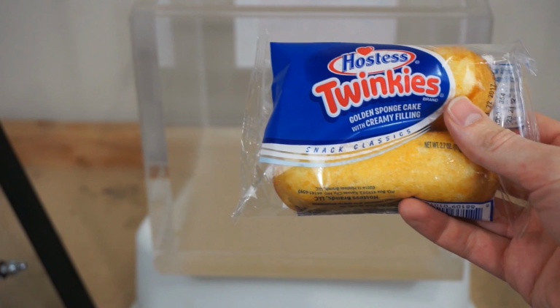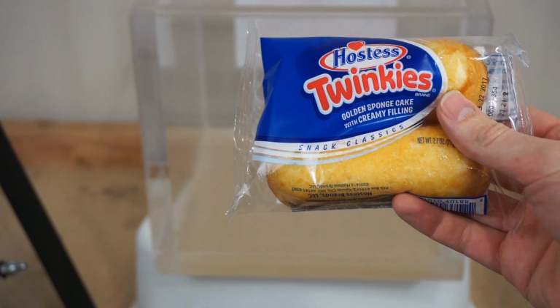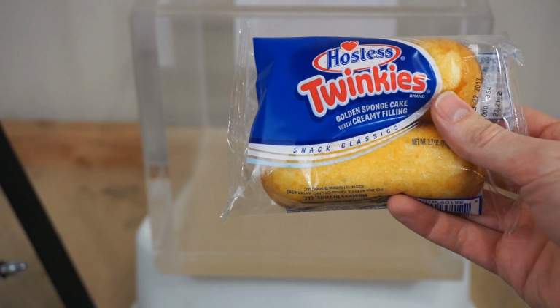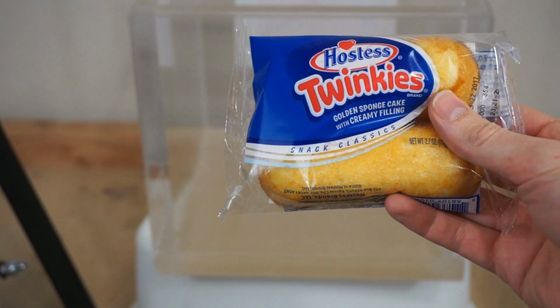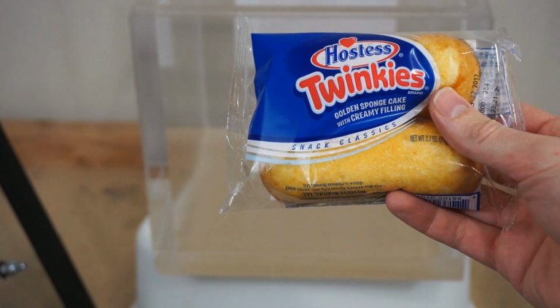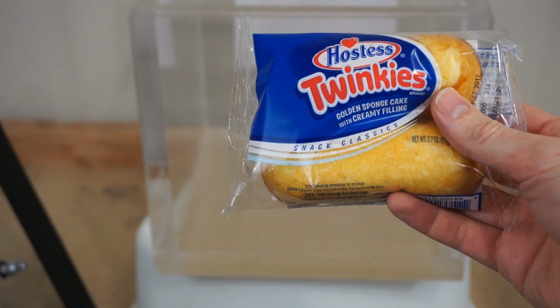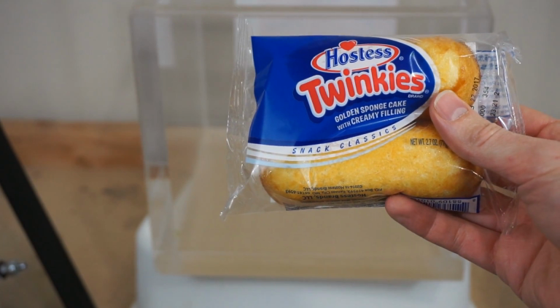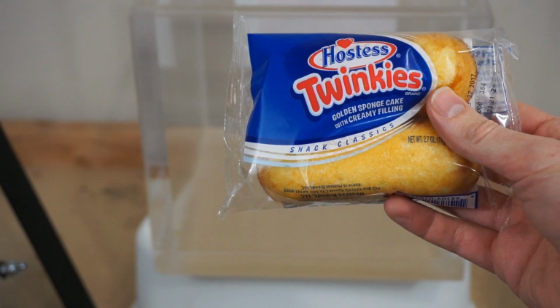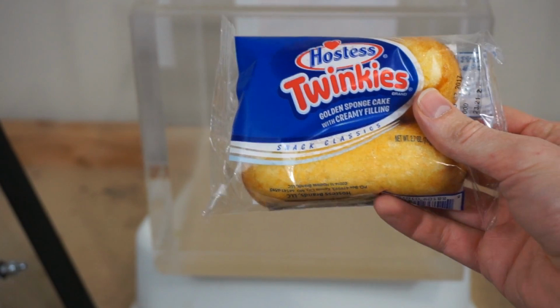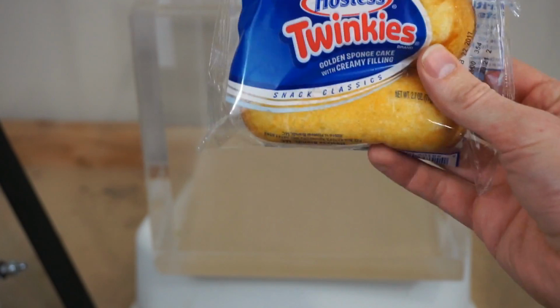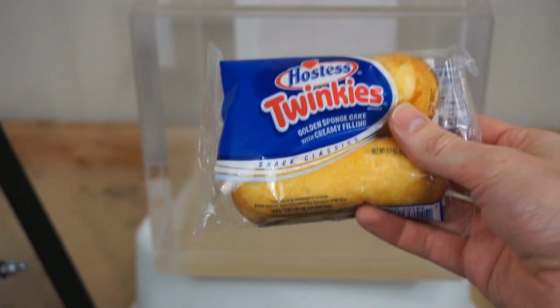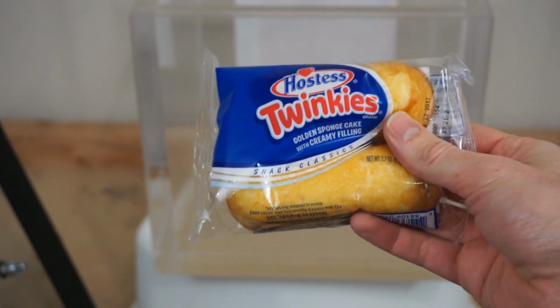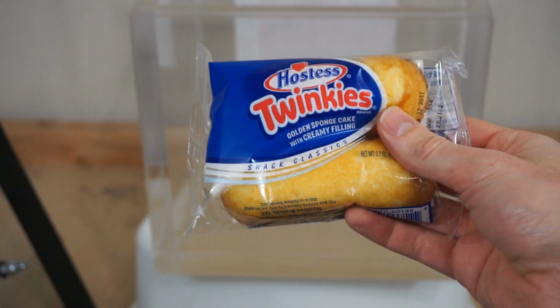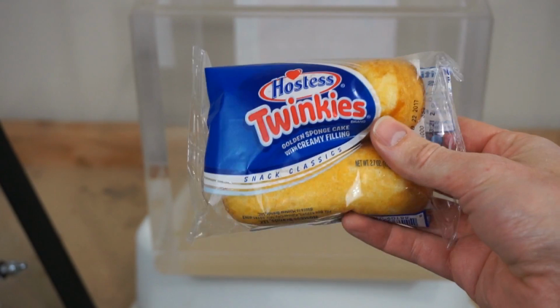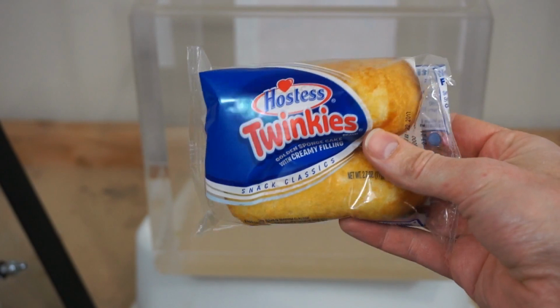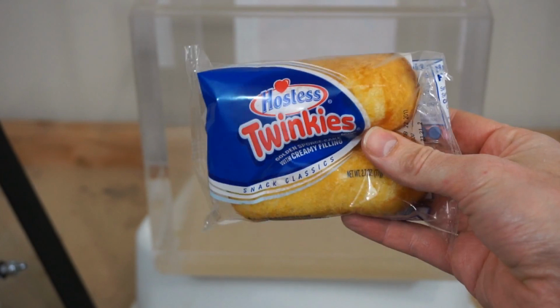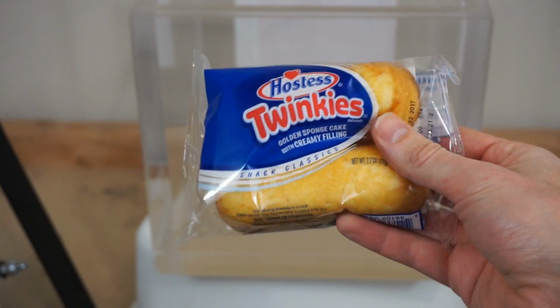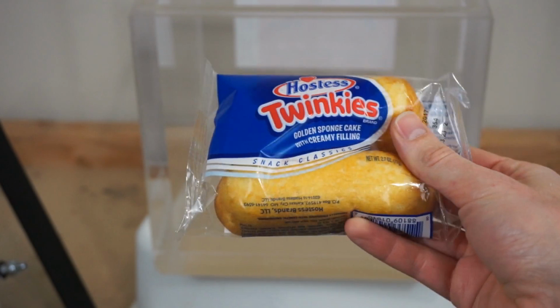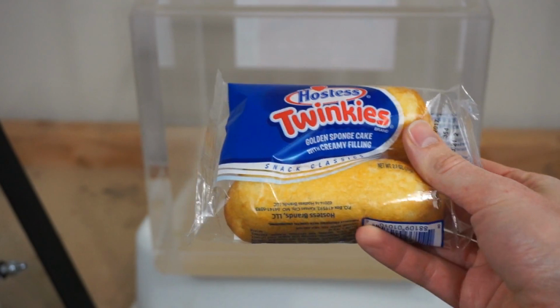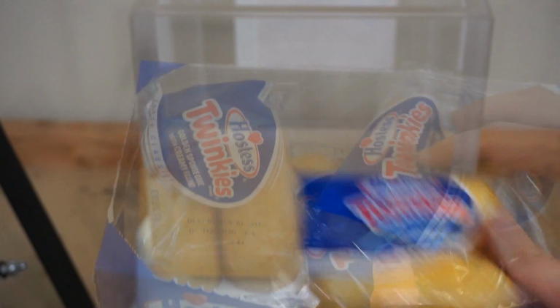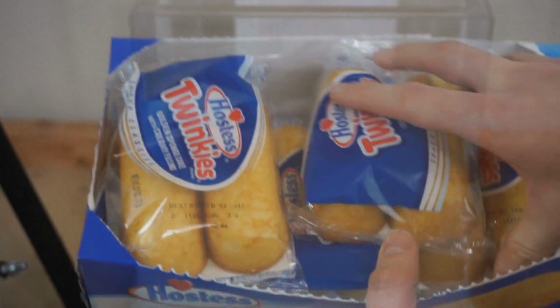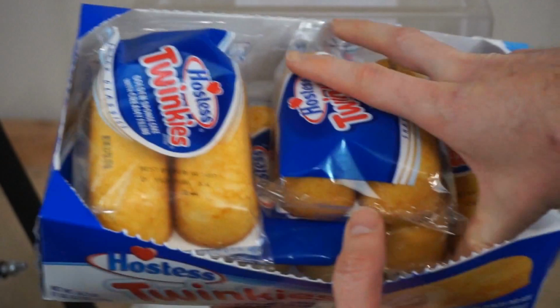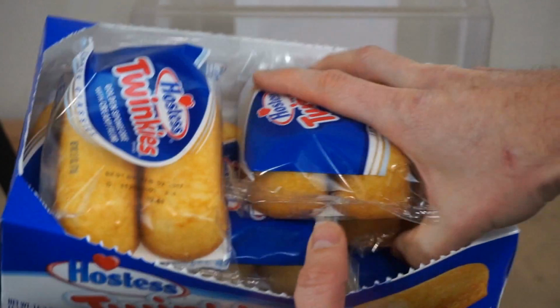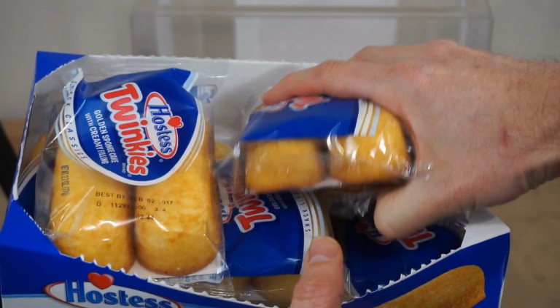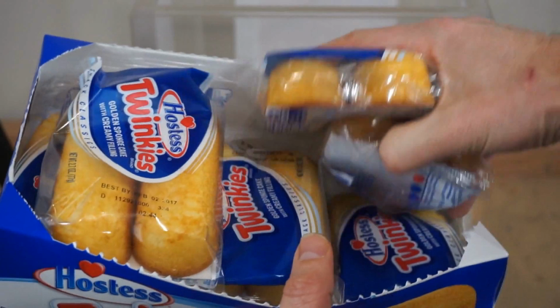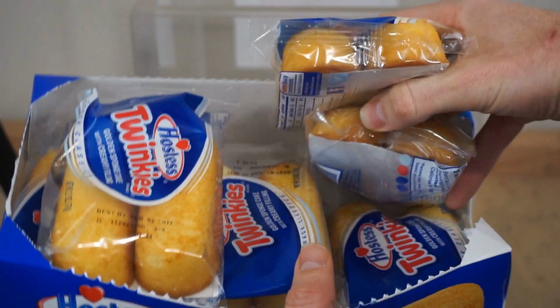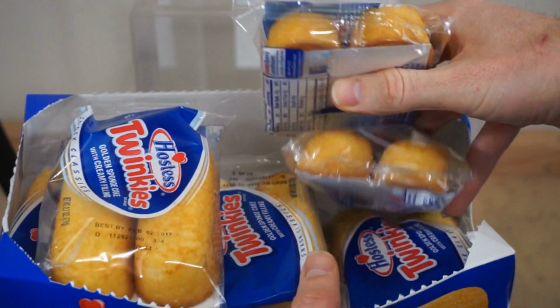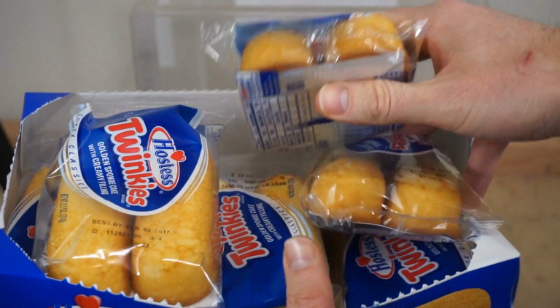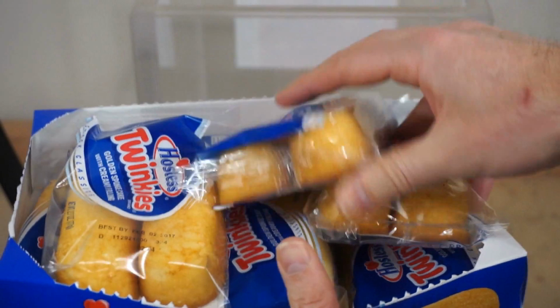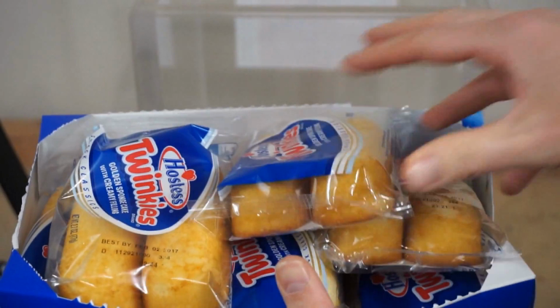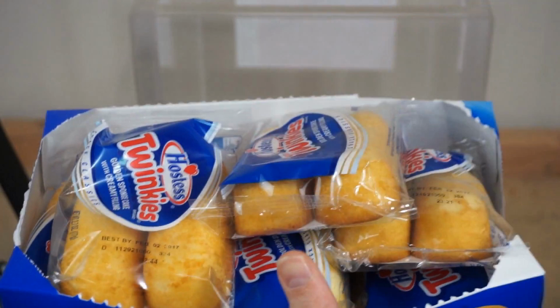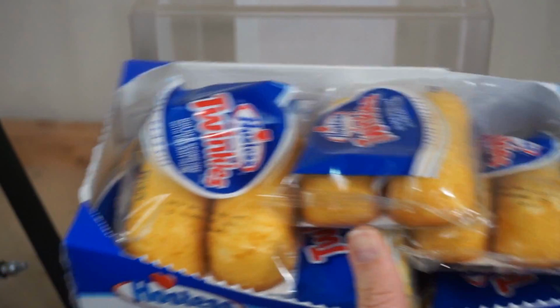Today I'm going to be putting the almighty Twinkie in my vacuum chamber — and not just one, a lot of Twinkies.